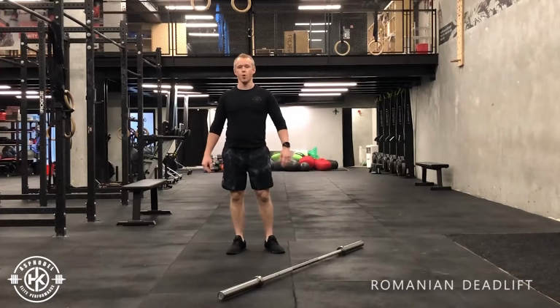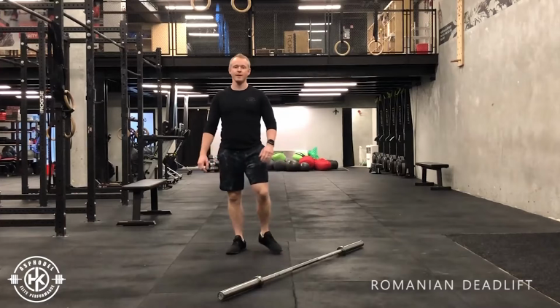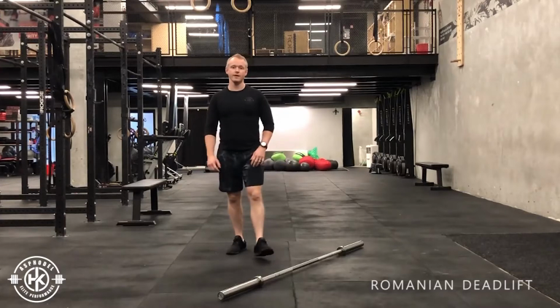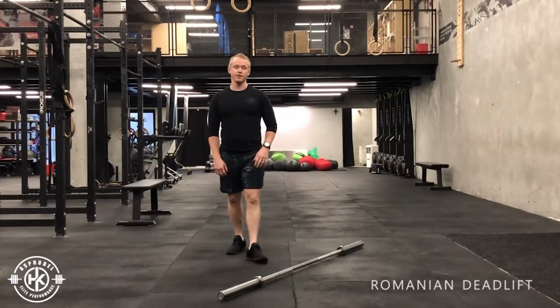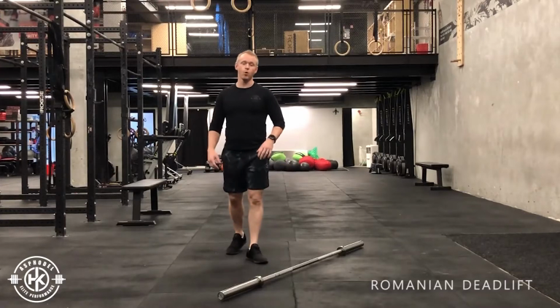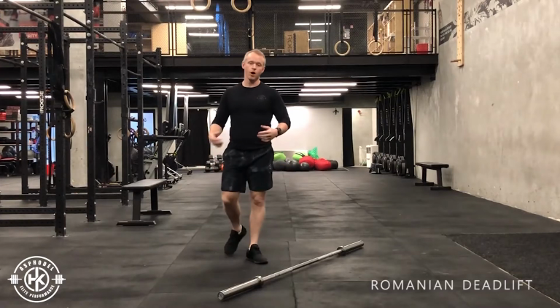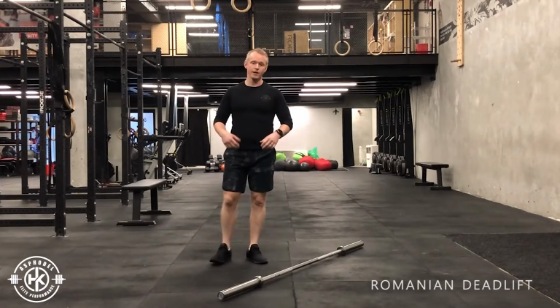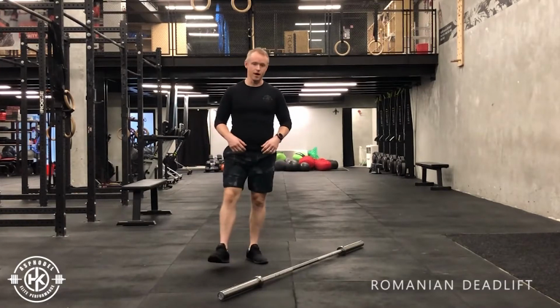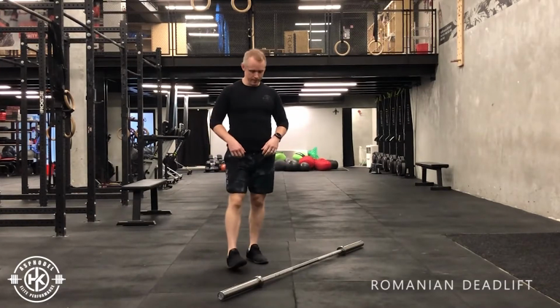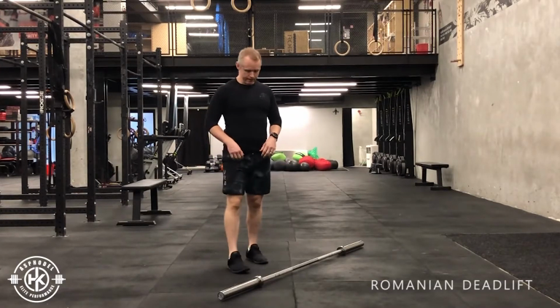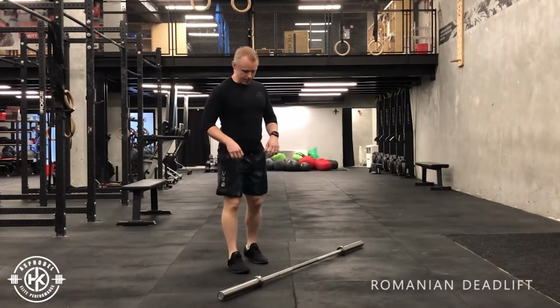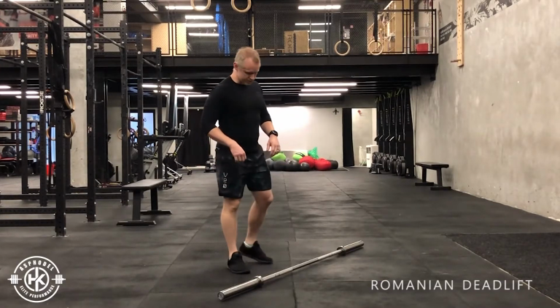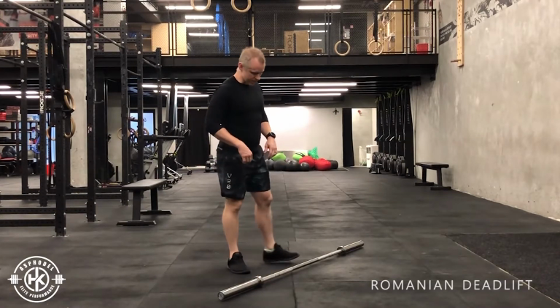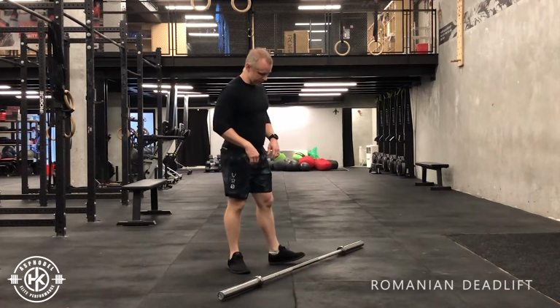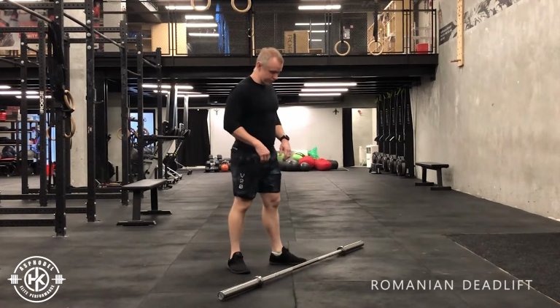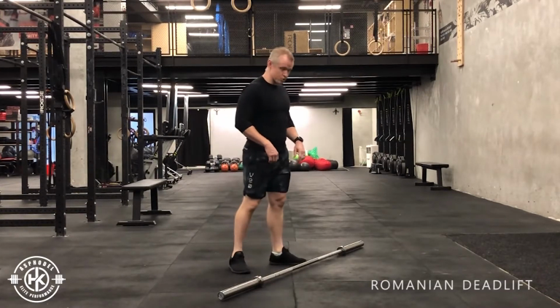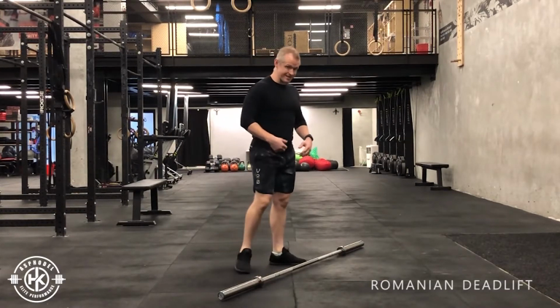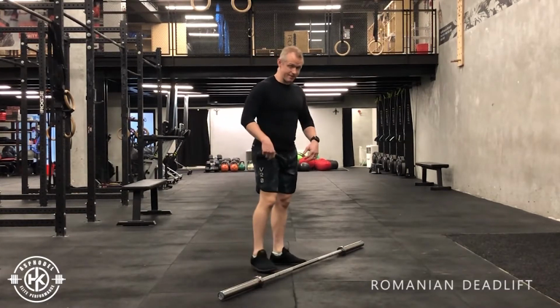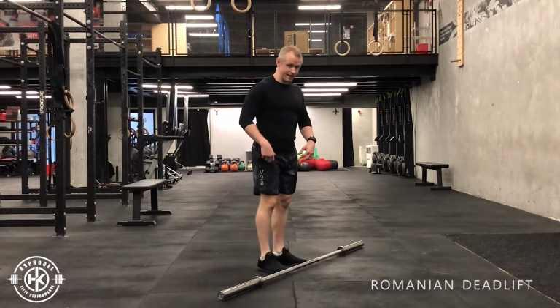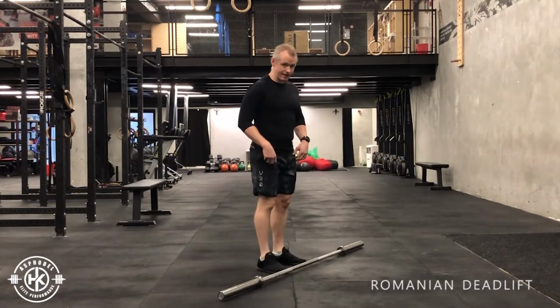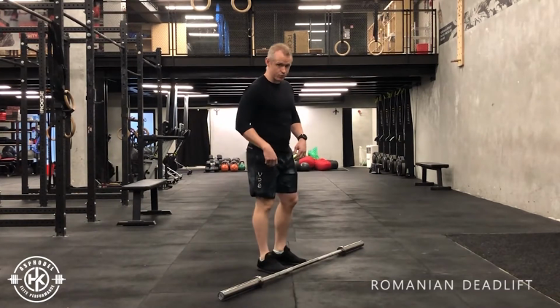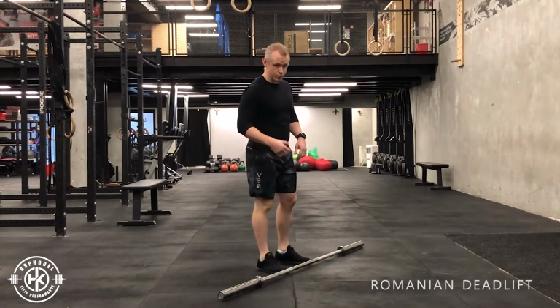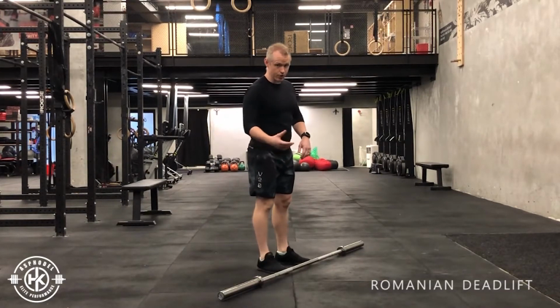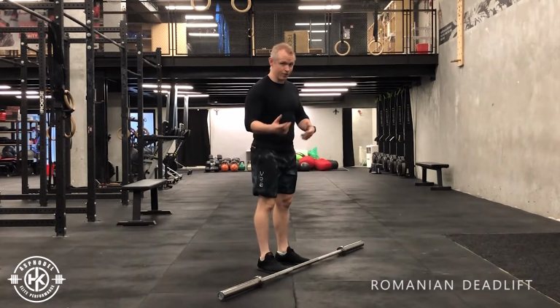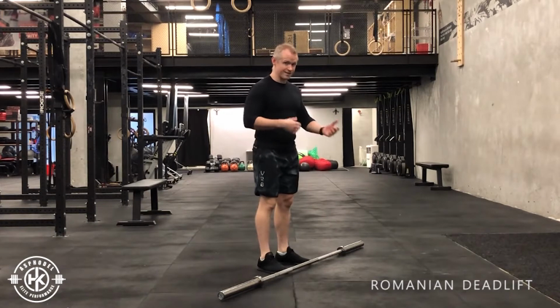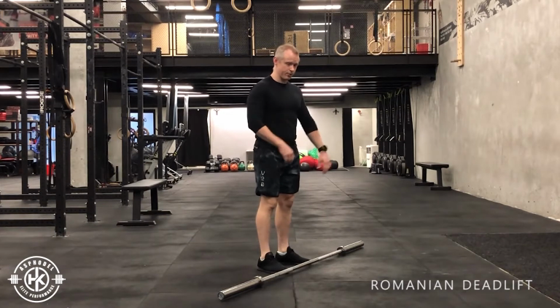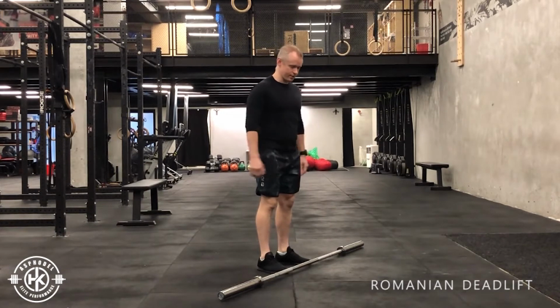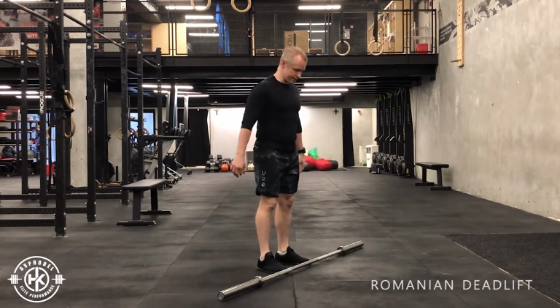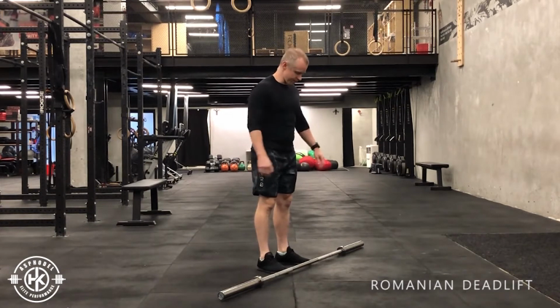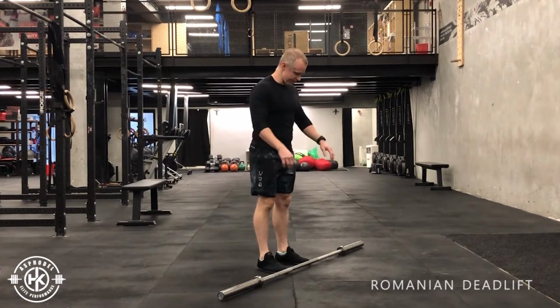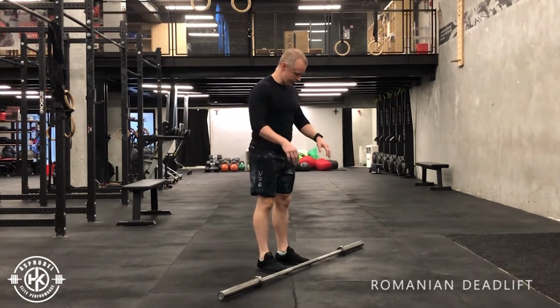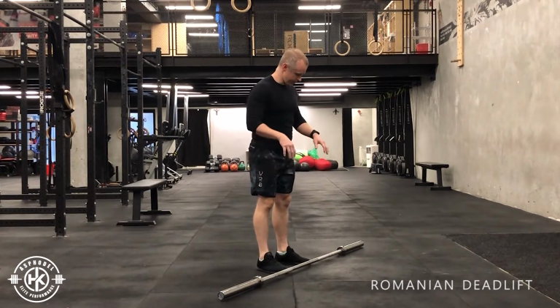The Romanian deadlift, or RDL. This is often confused with the stiff leg deadlift, which we're going to go over in a separate video.